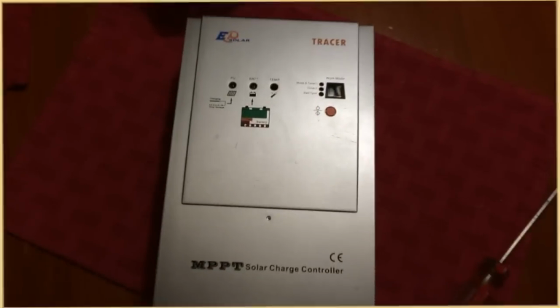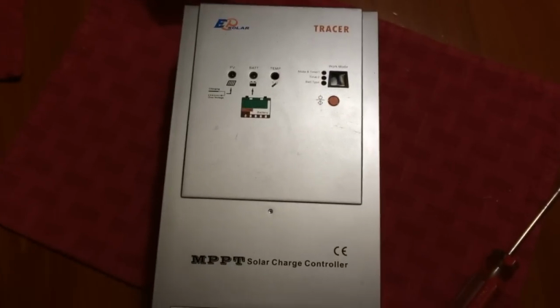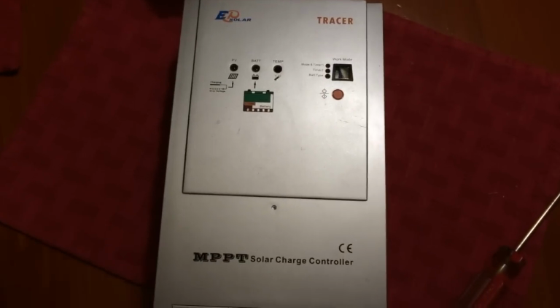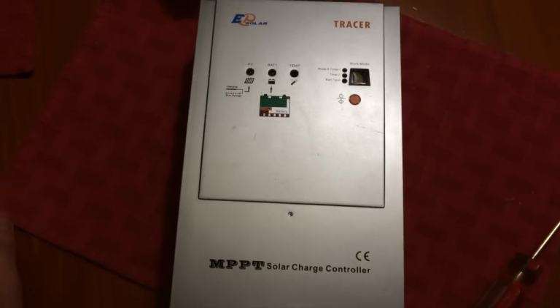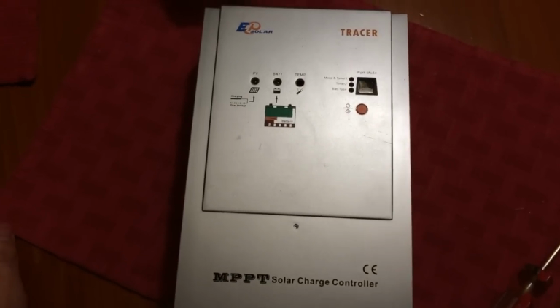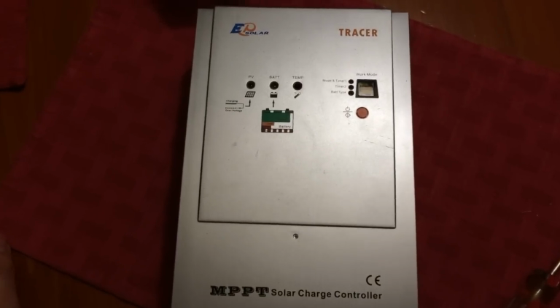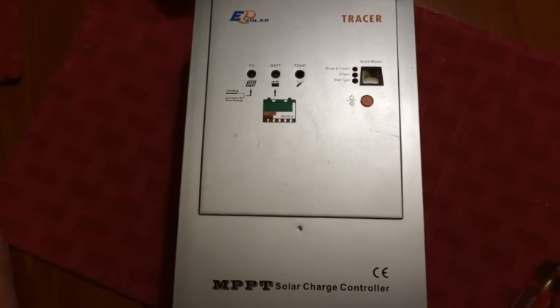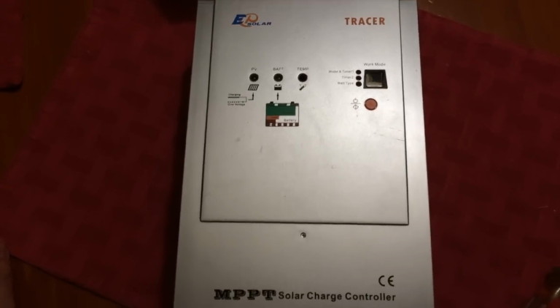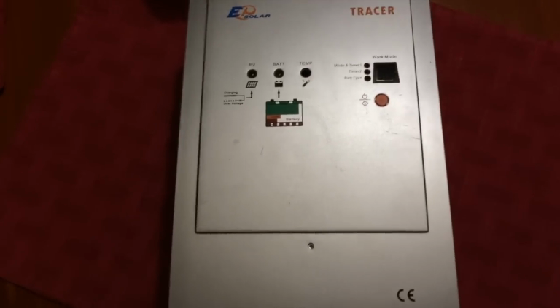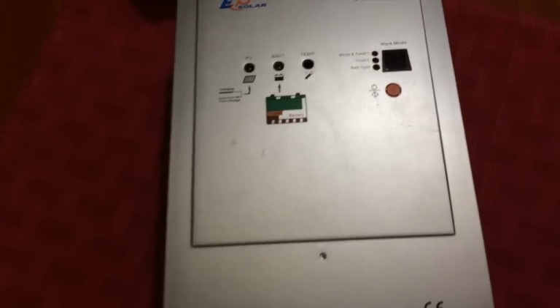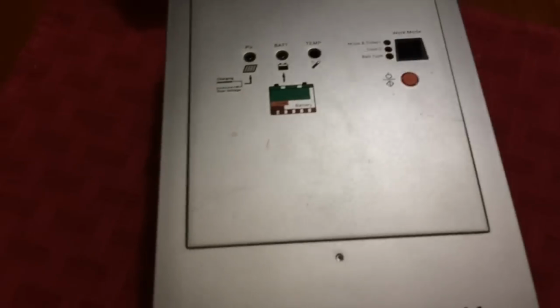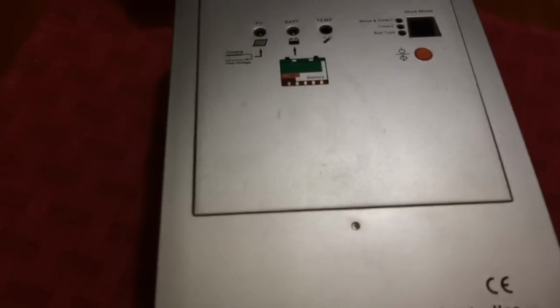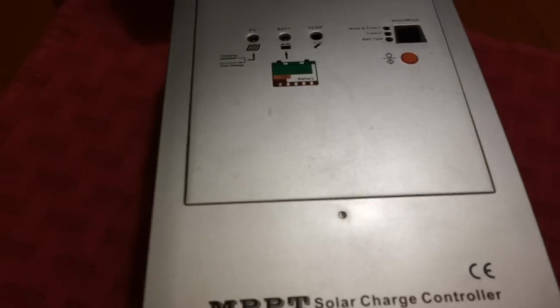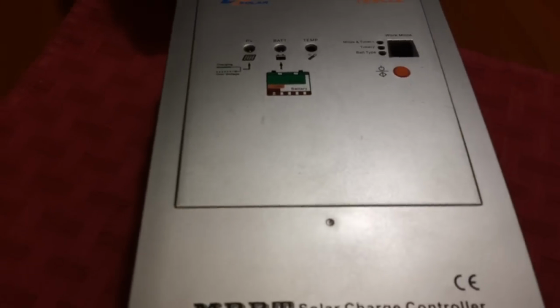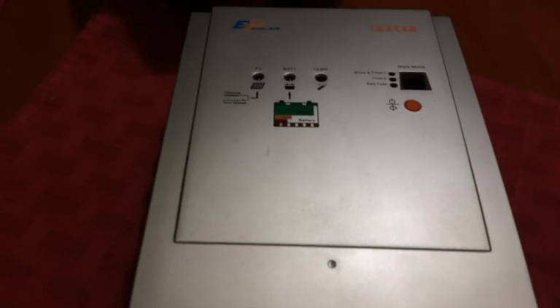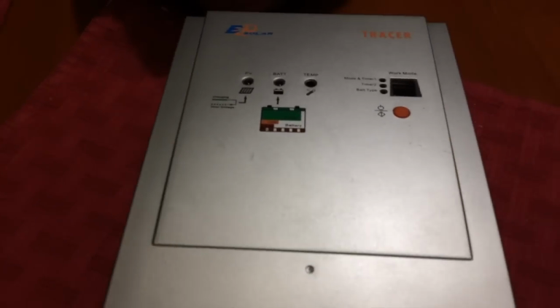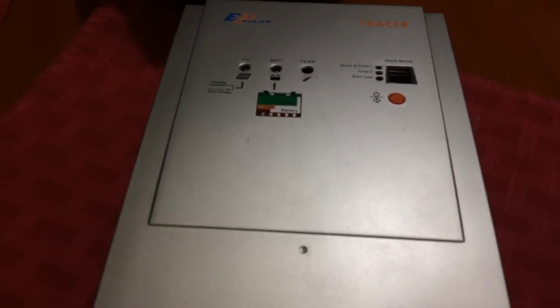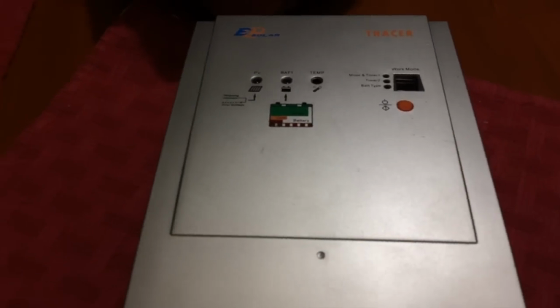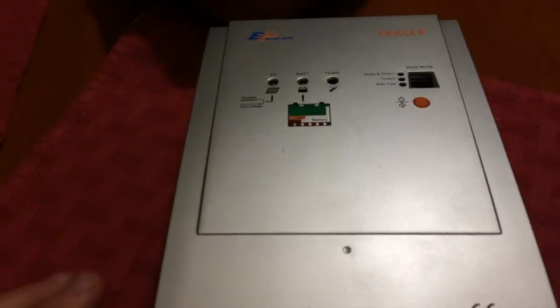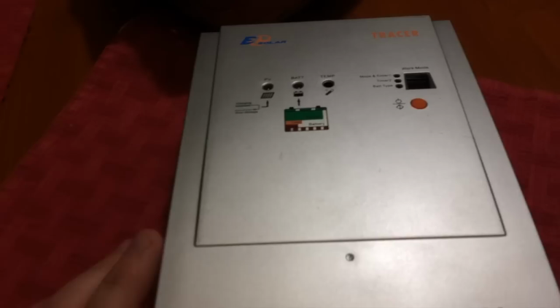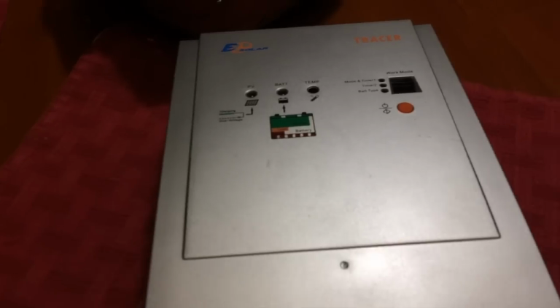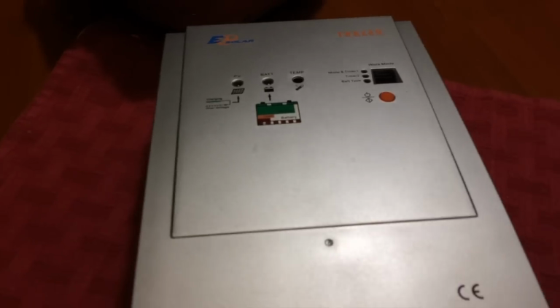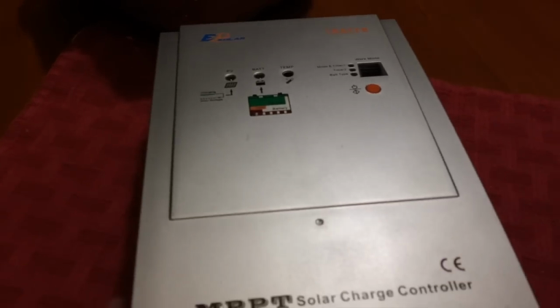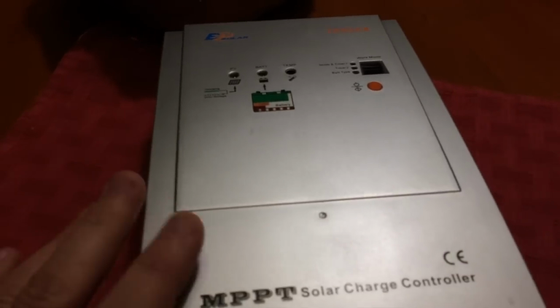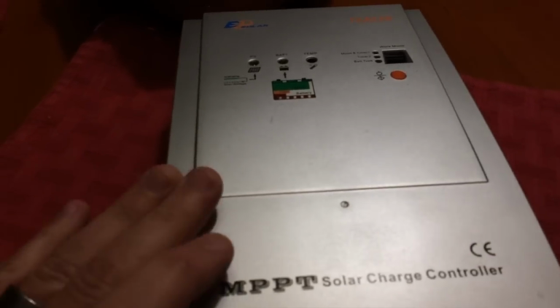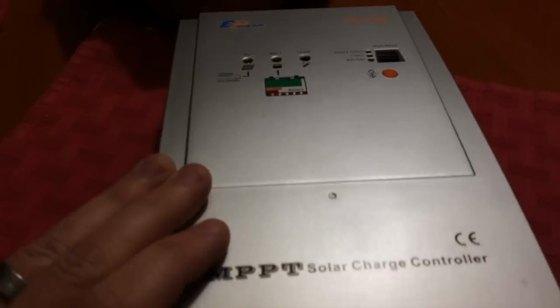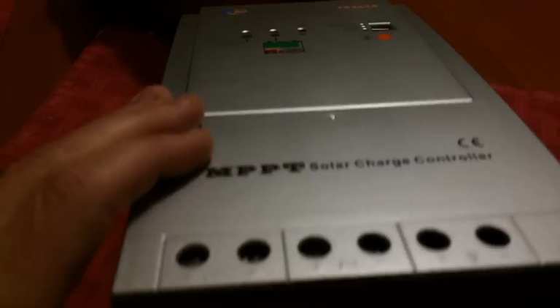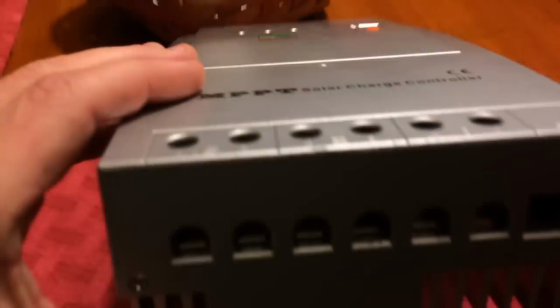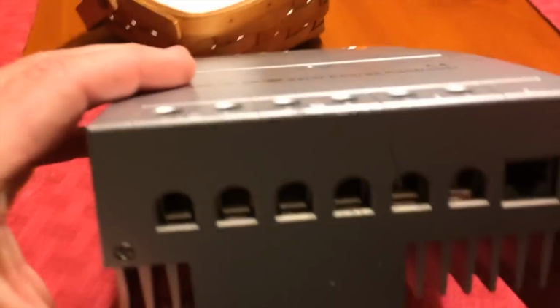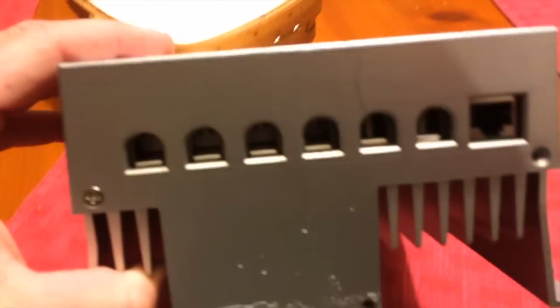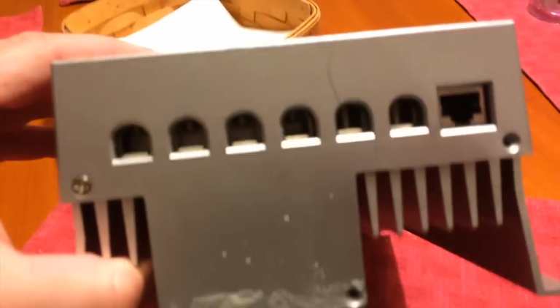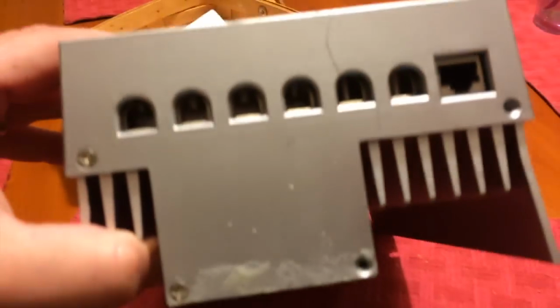Hi guys, so I'm just taking apart my charge controller. If you watched my last video, I told you how it got fried.